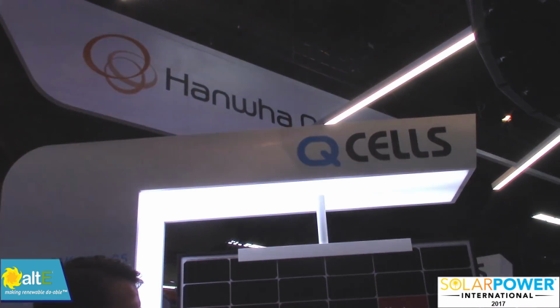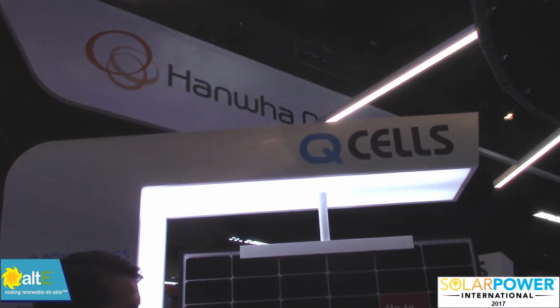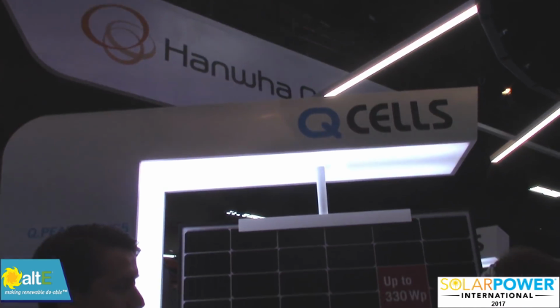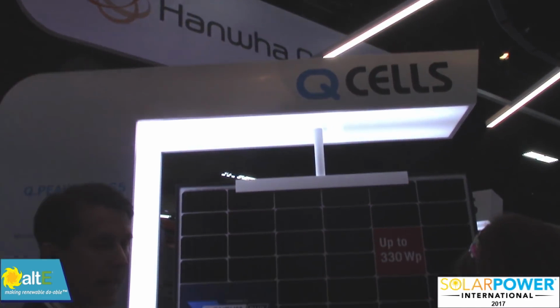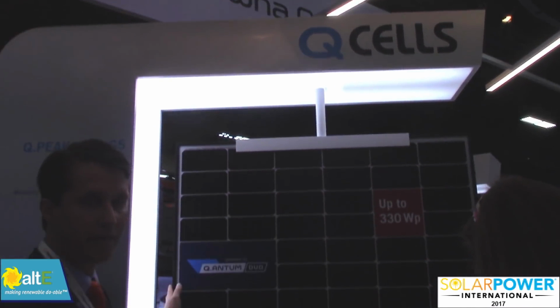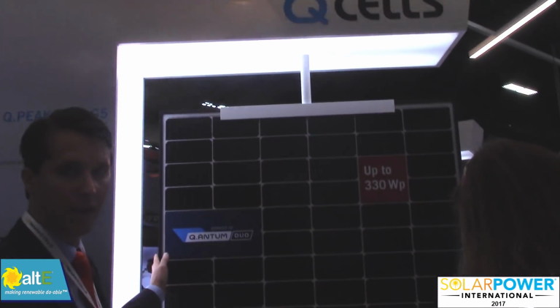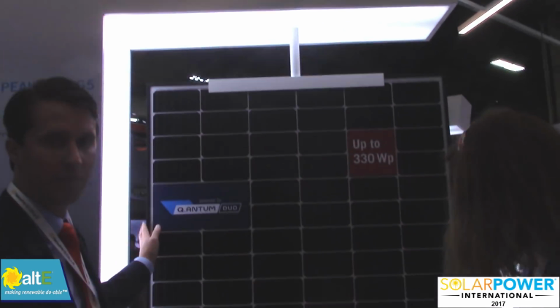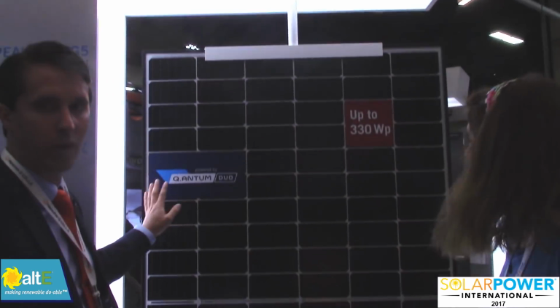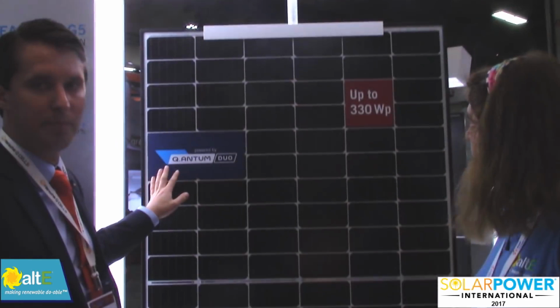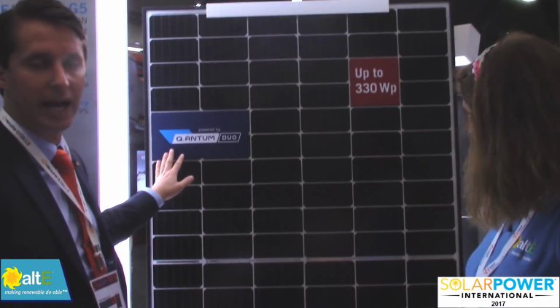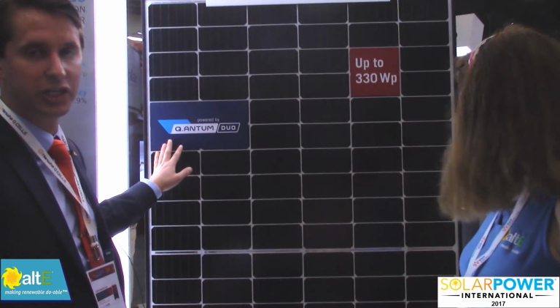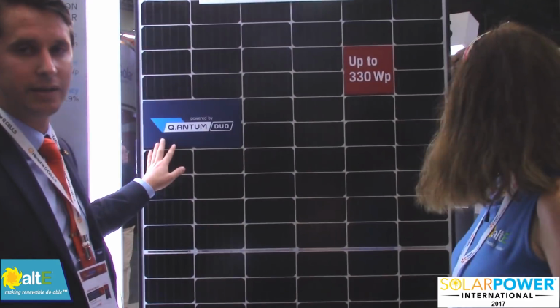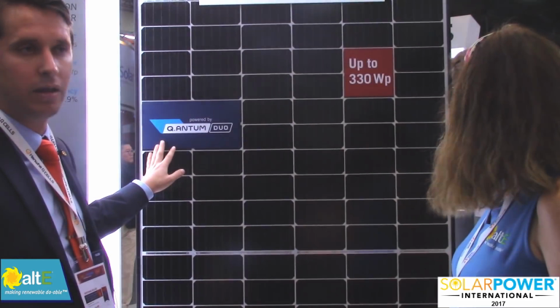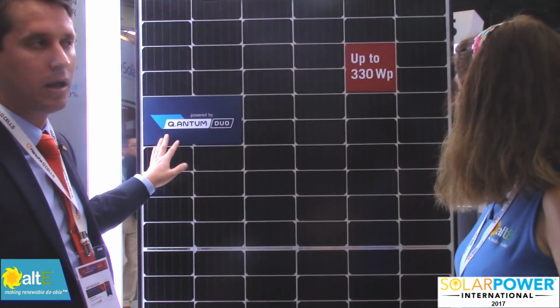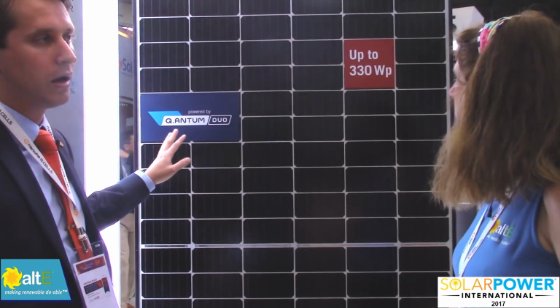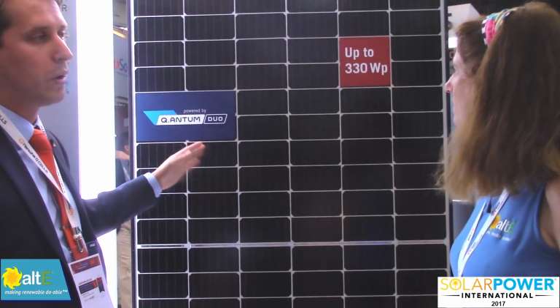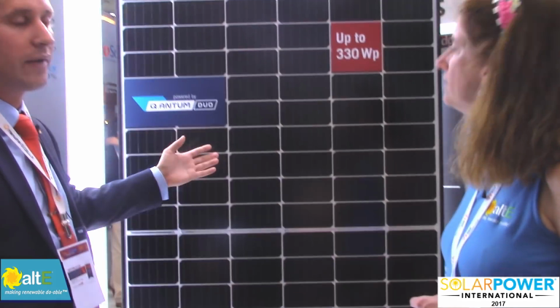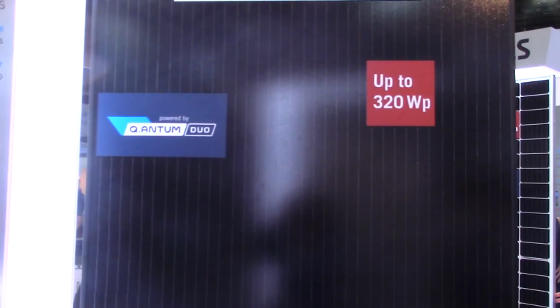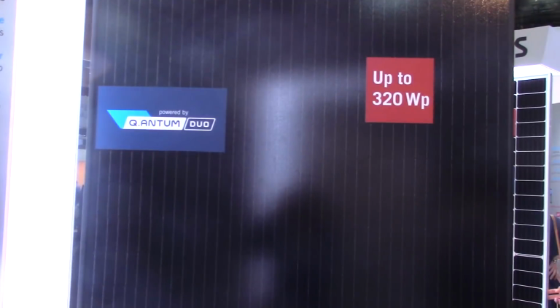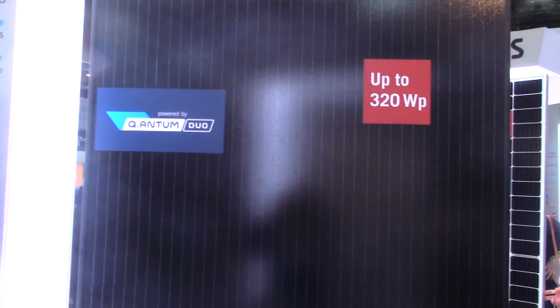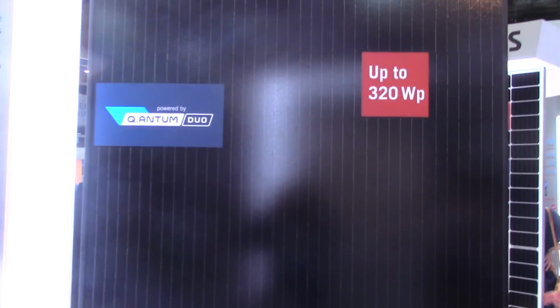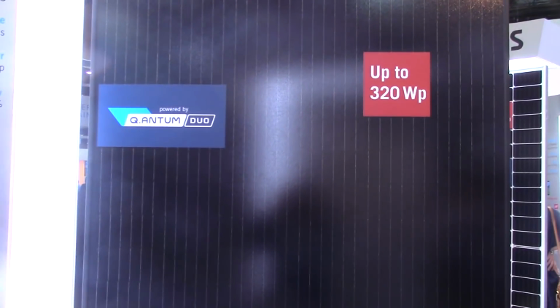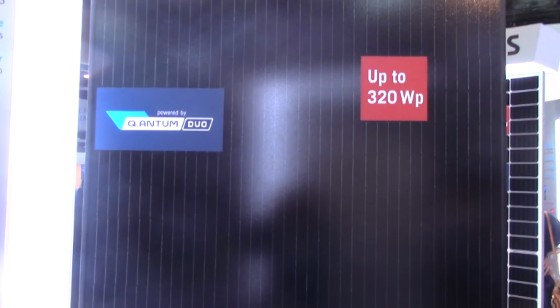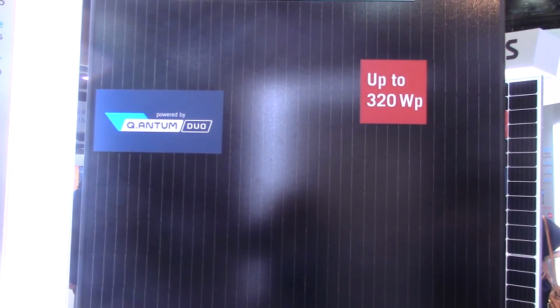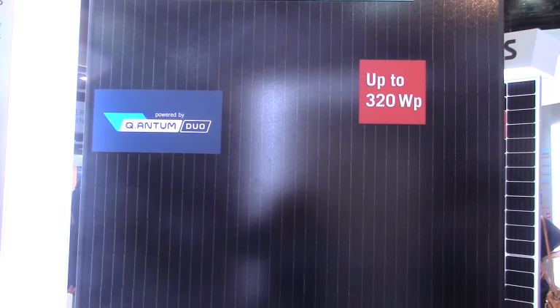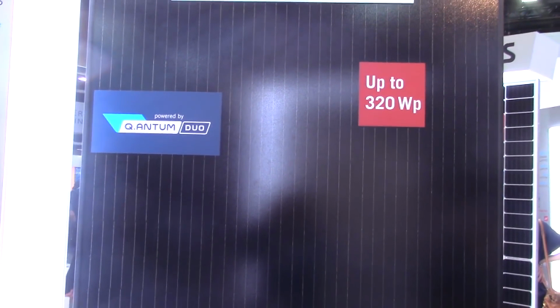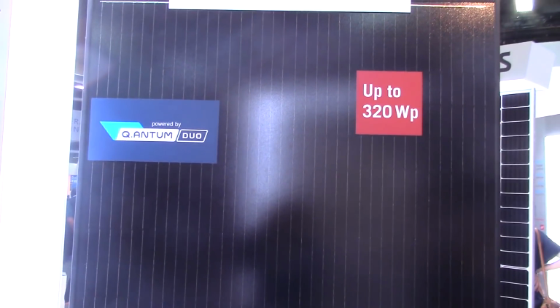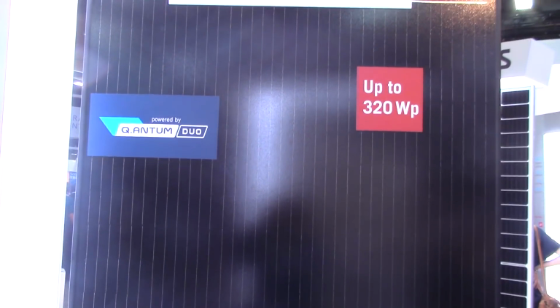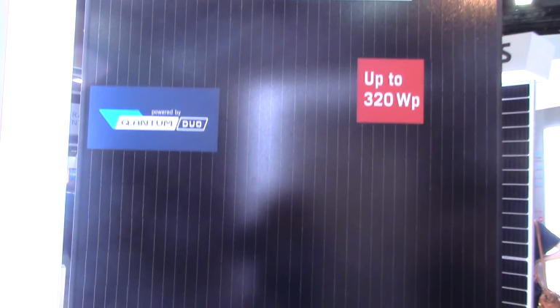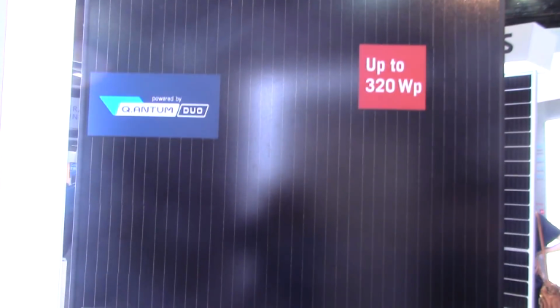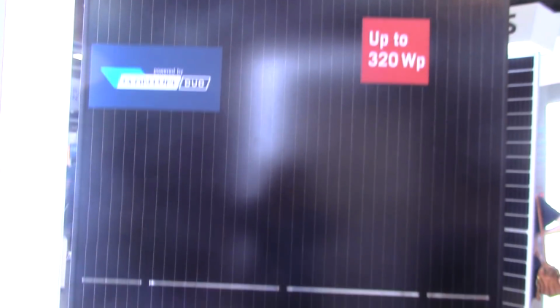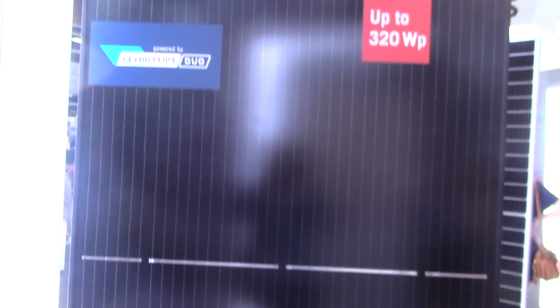It's a black frame with a white back sheet. We'll have a black back sheet version available at some point.